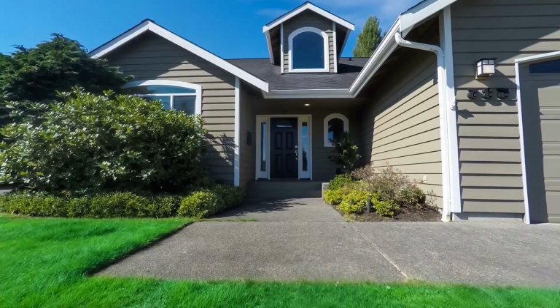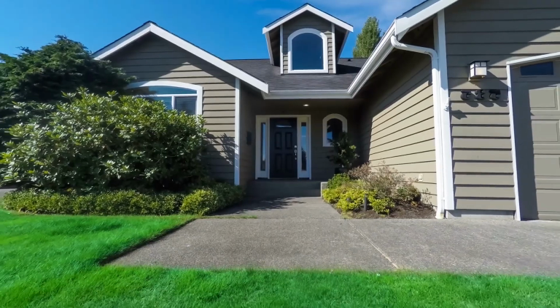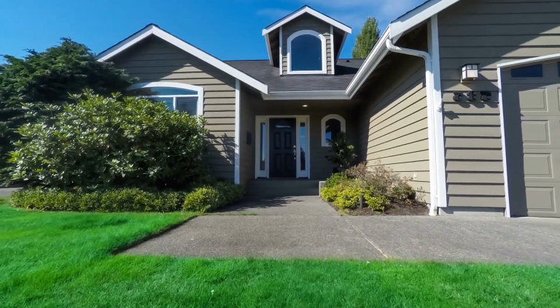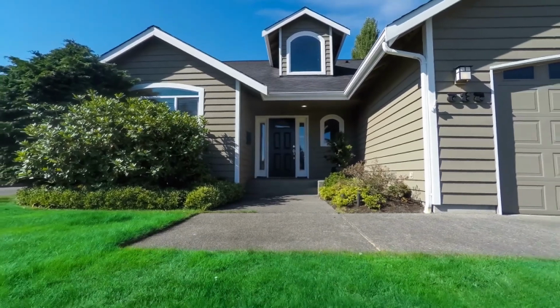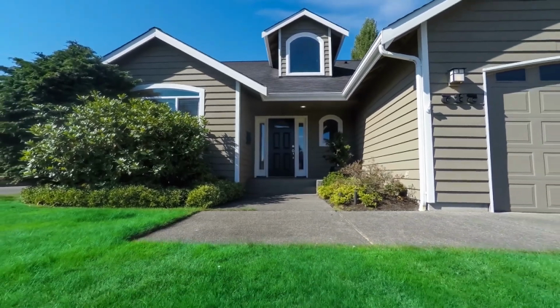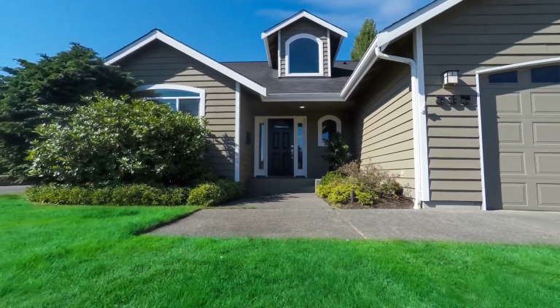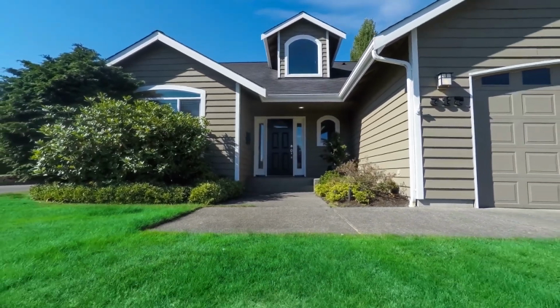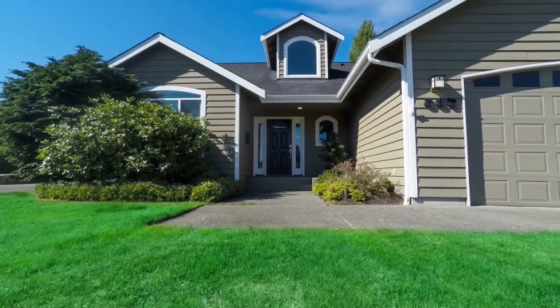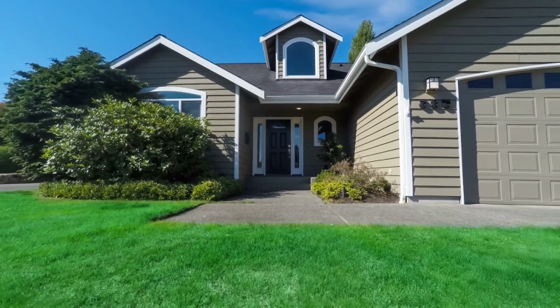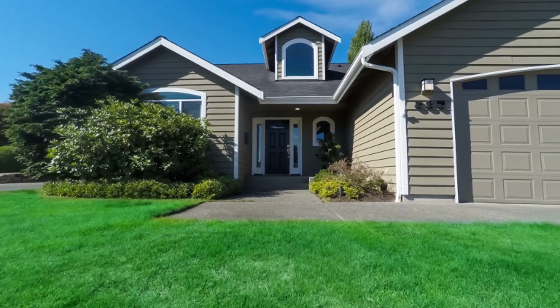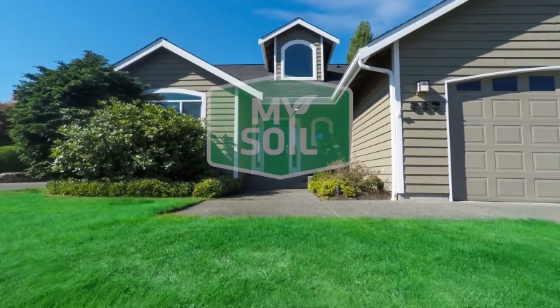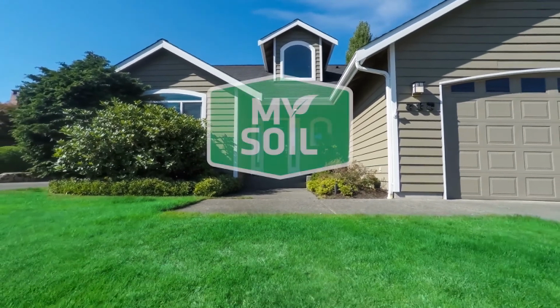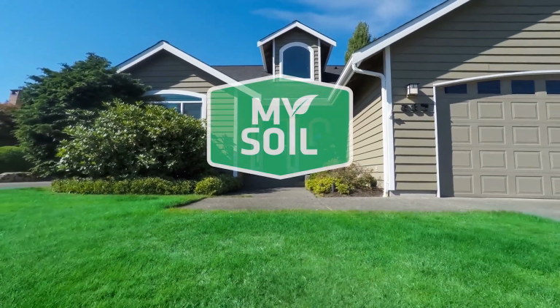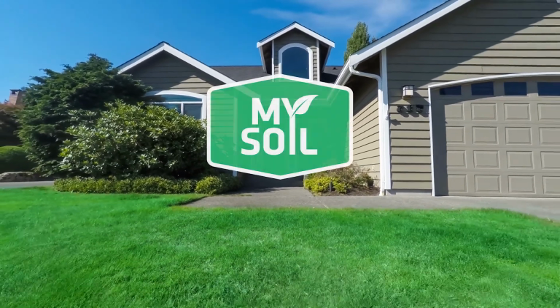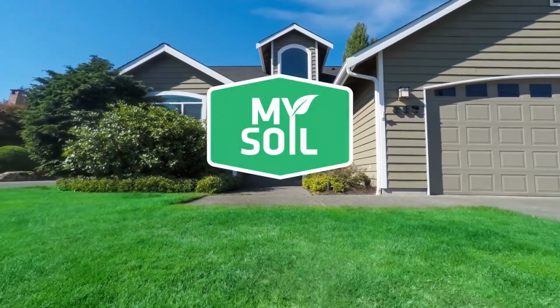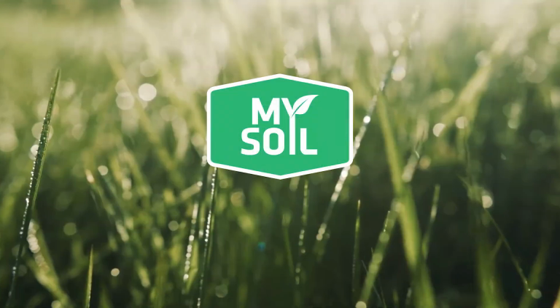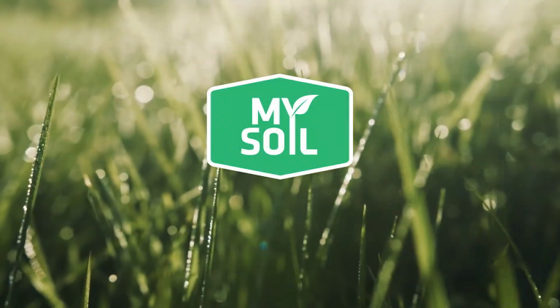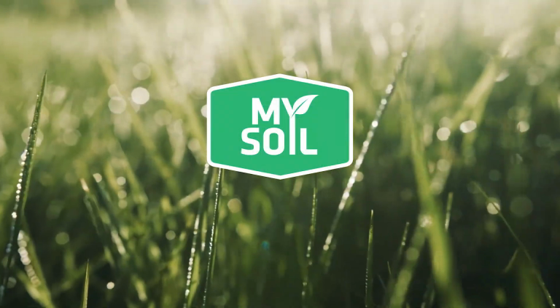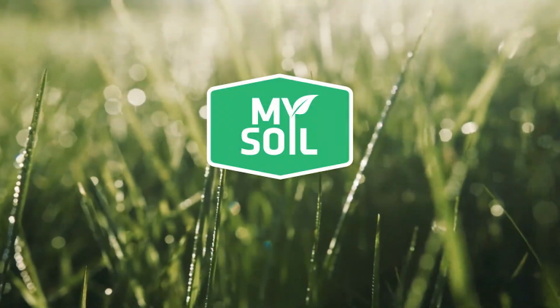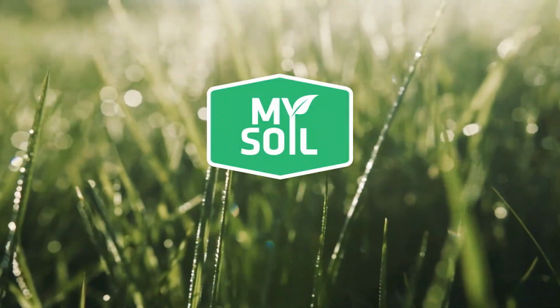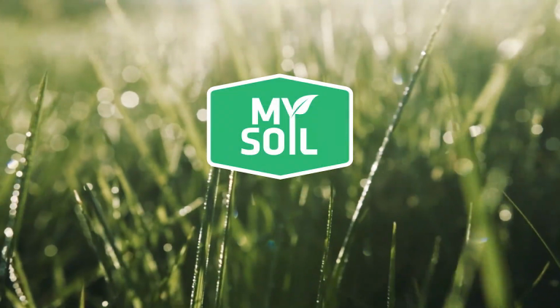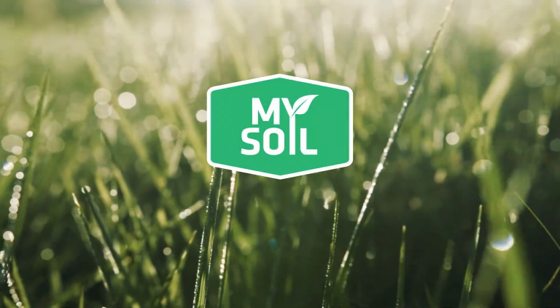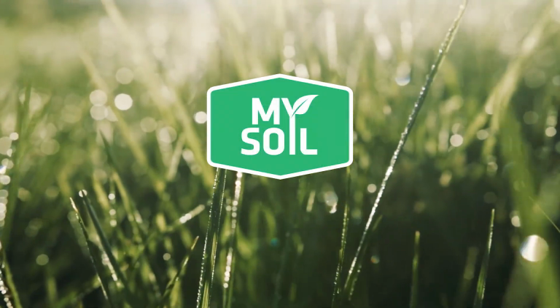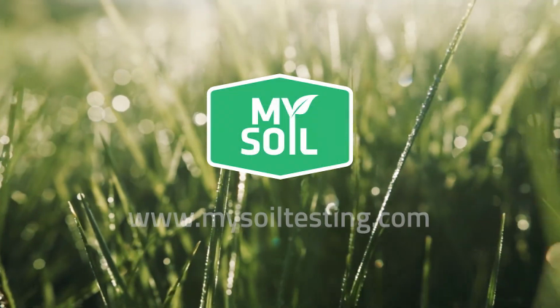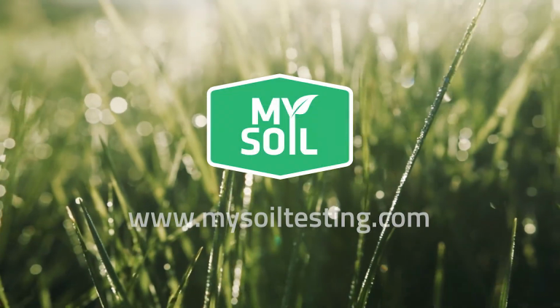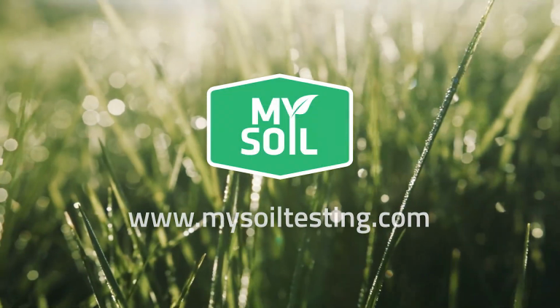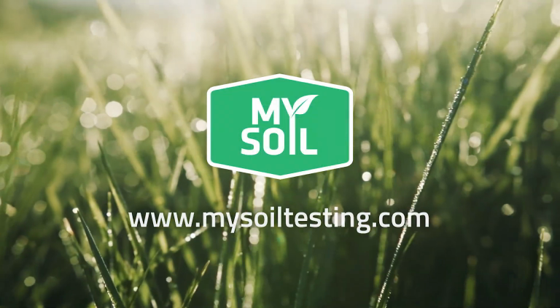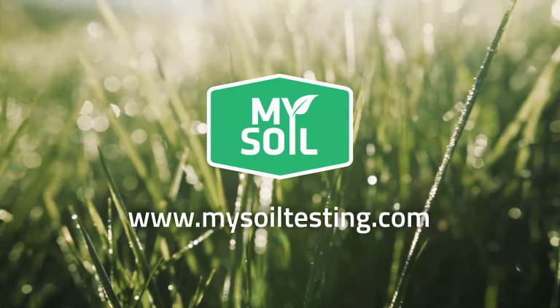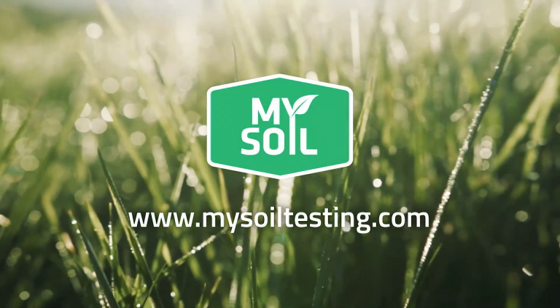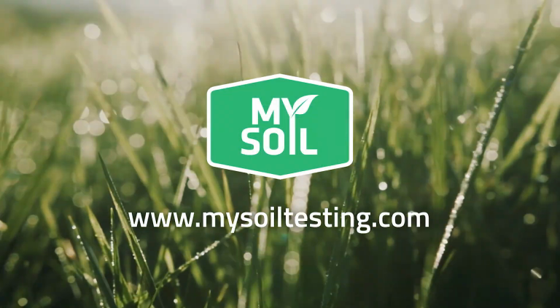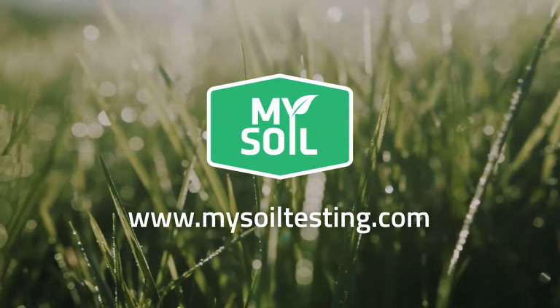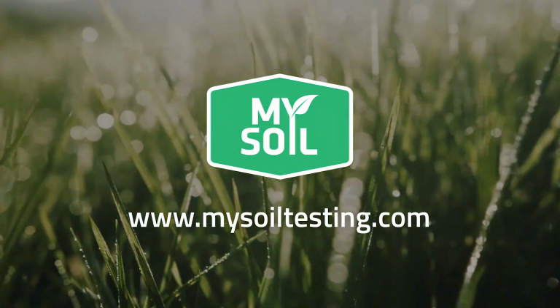Start growing the best lawn today at MySoilTesting.com. Know before you grow.